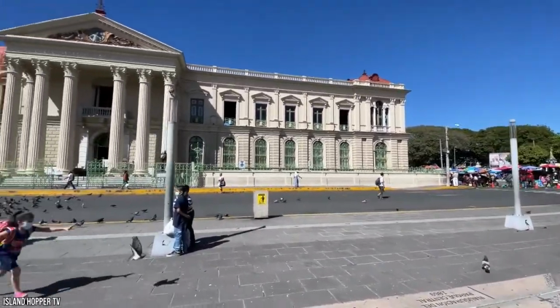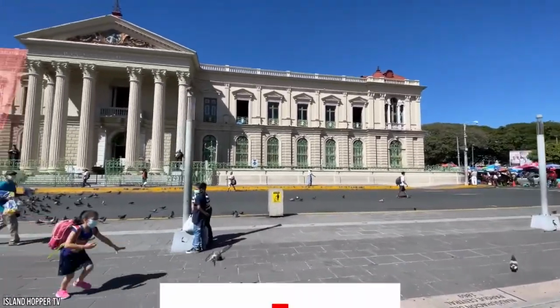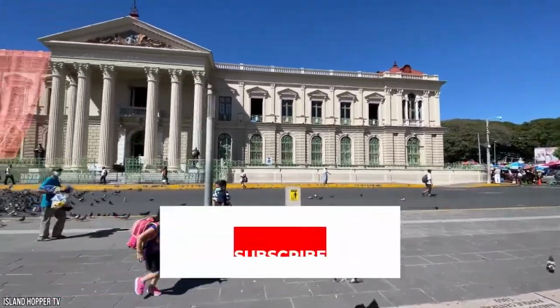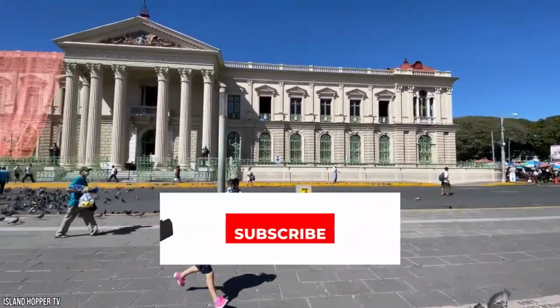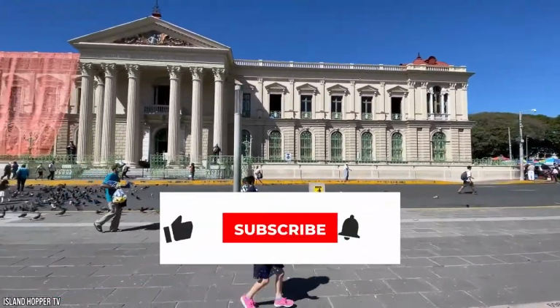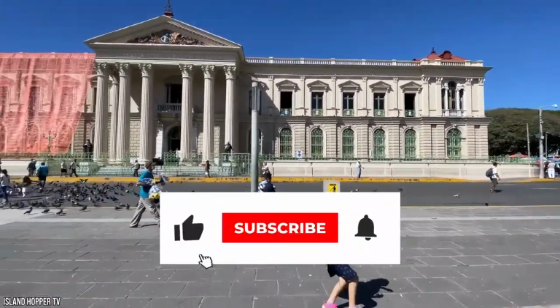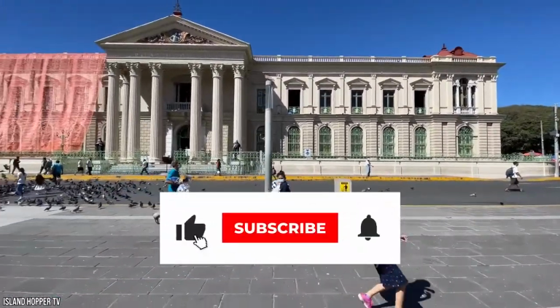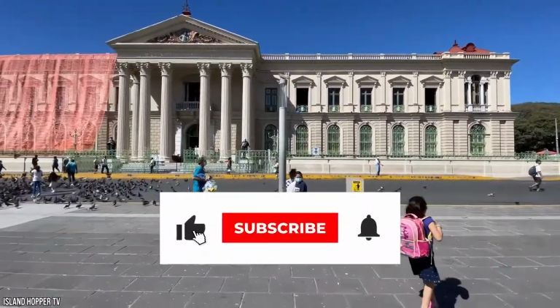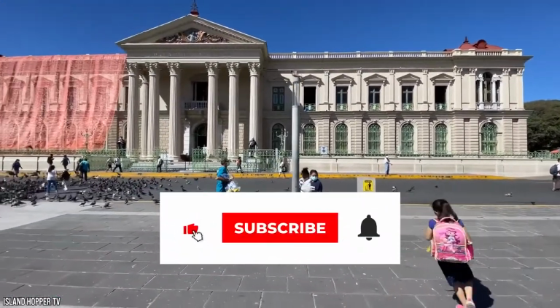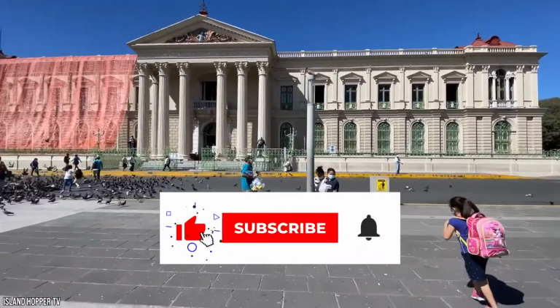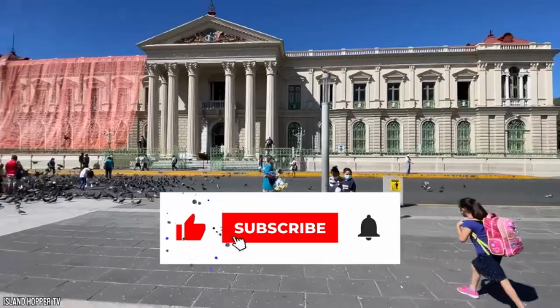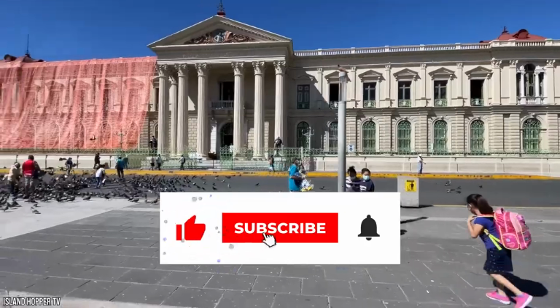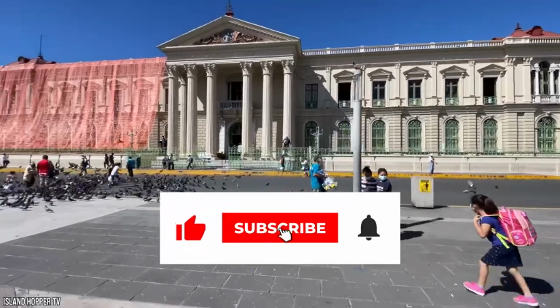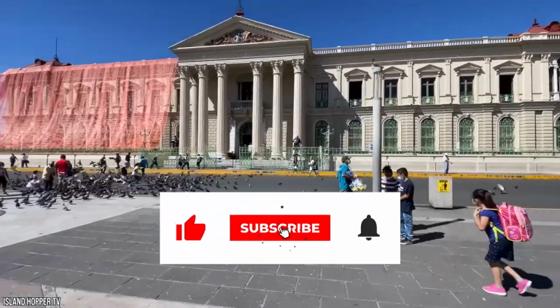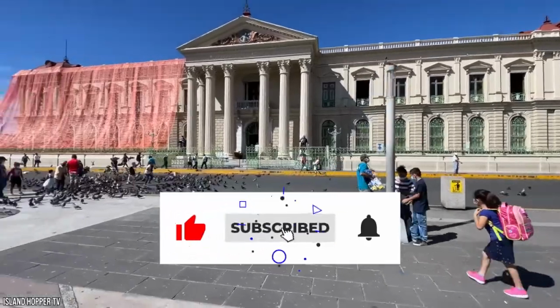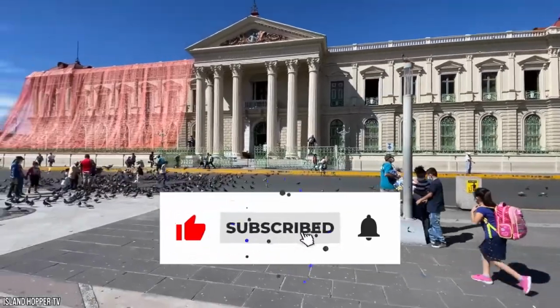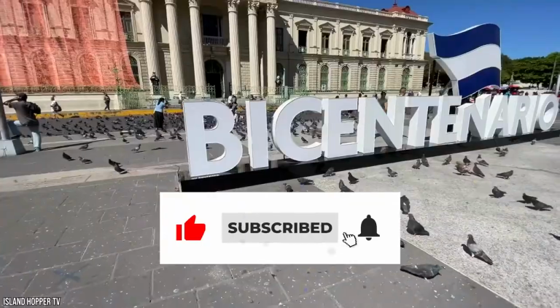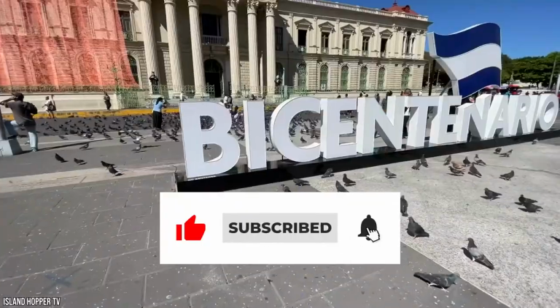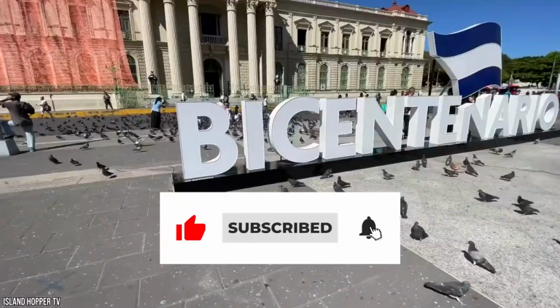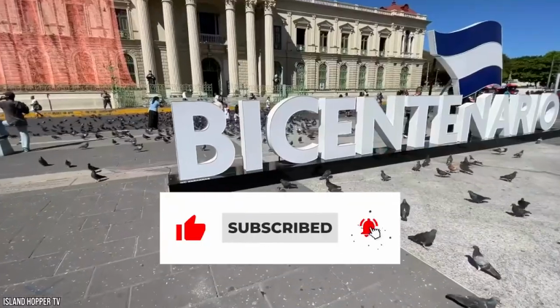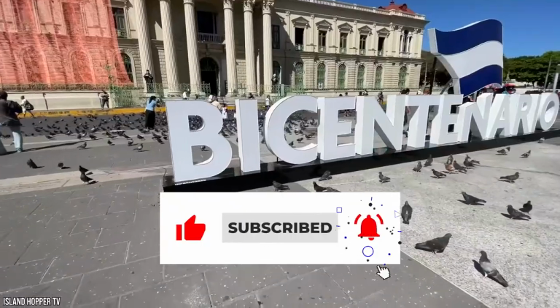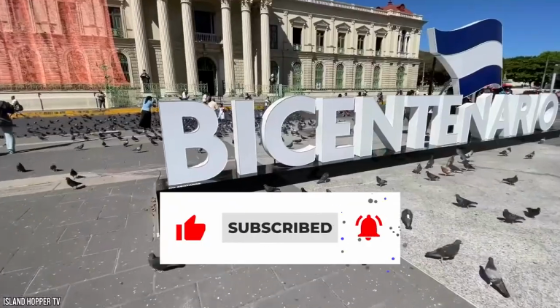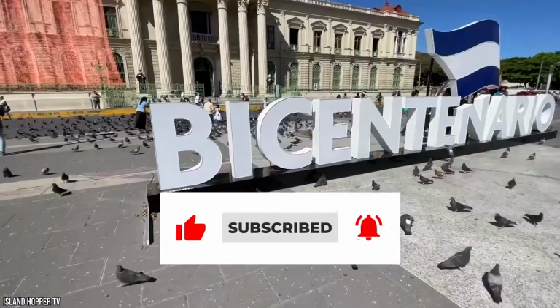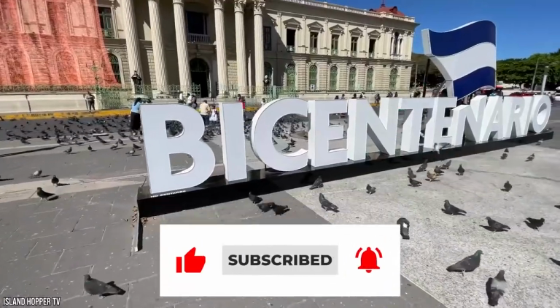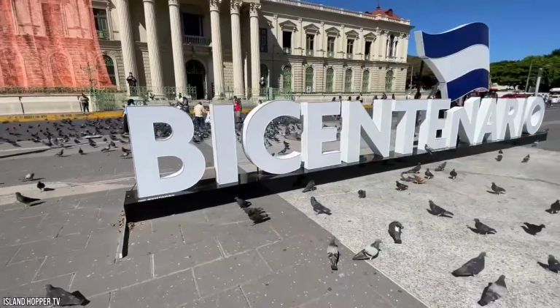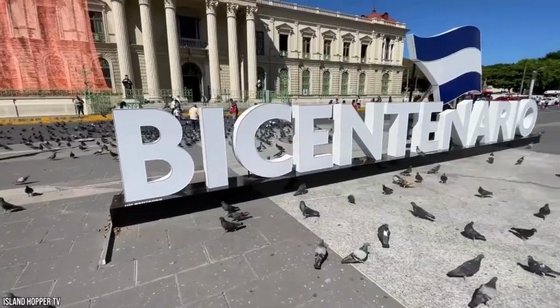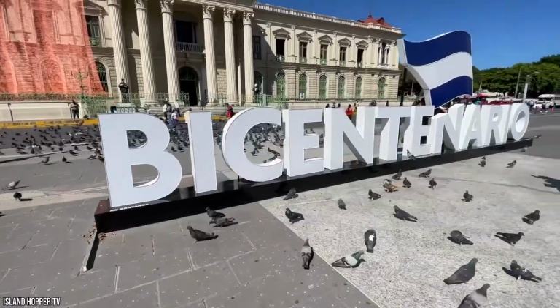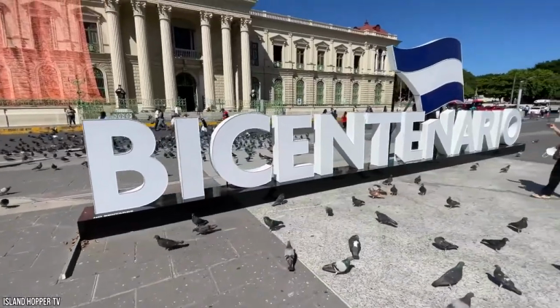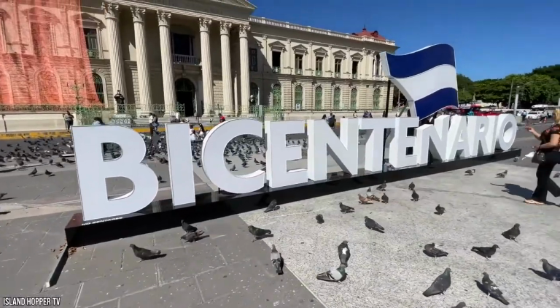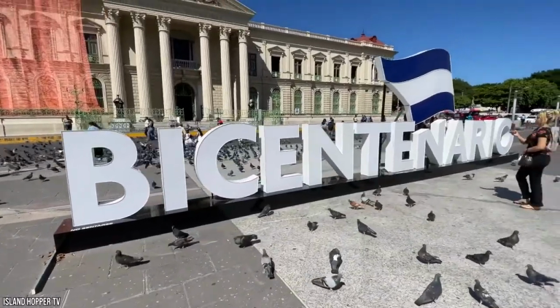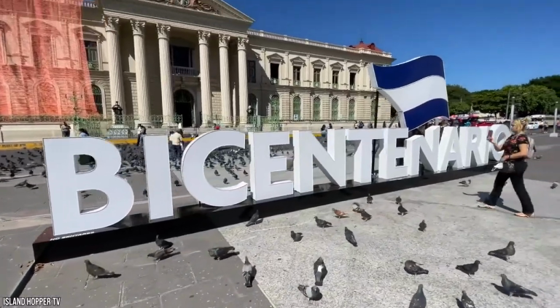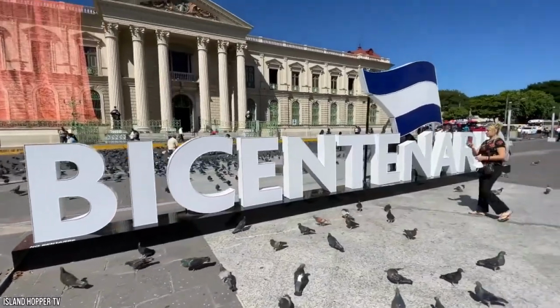Before we tell you more about the best things to do in El Salvador, be sure to give this video a like and subscribe to Viewcation if you haven't already.